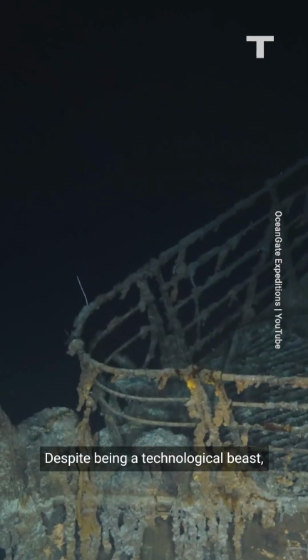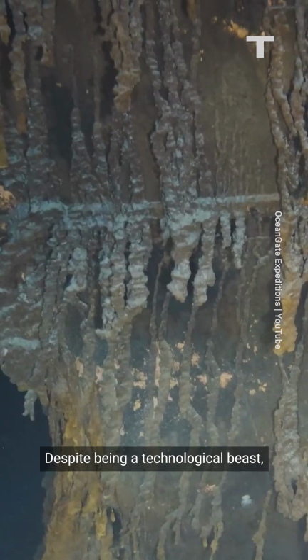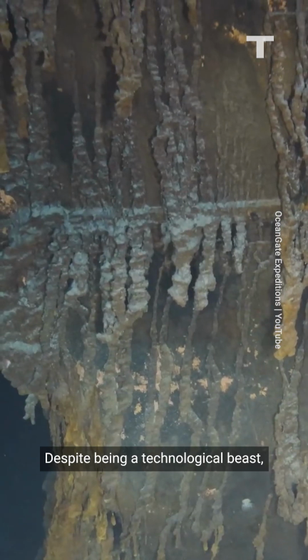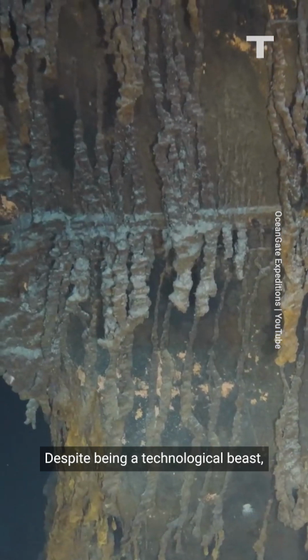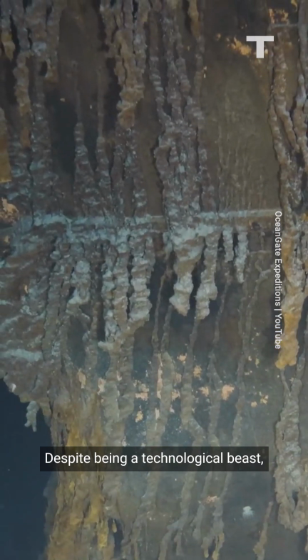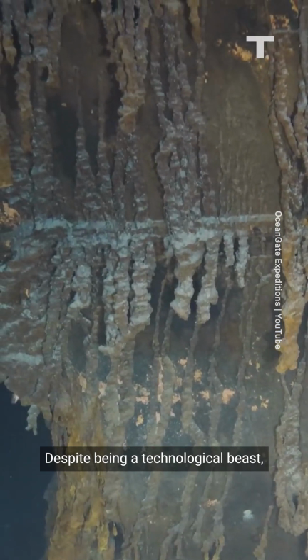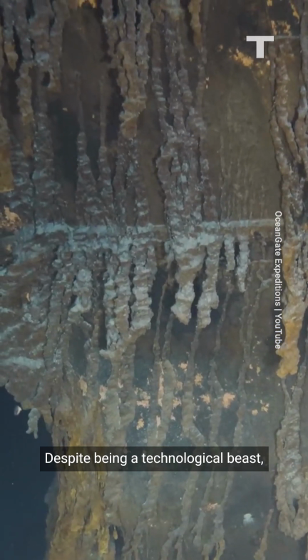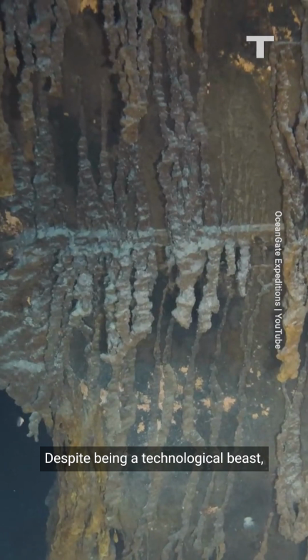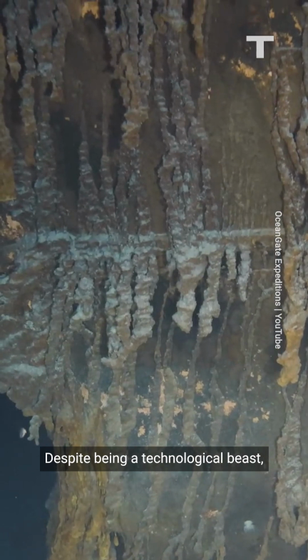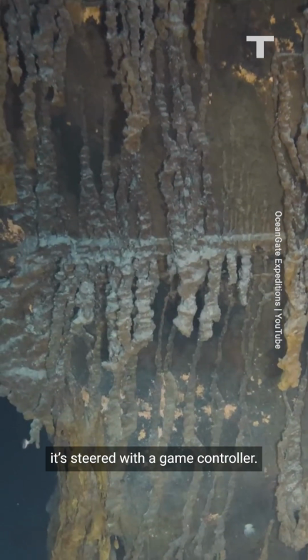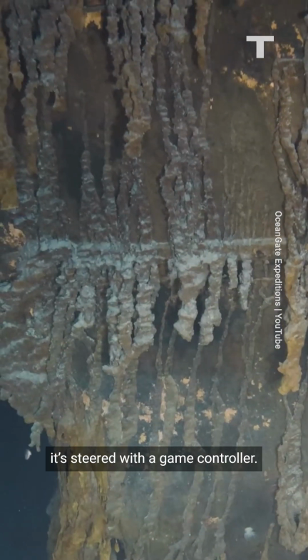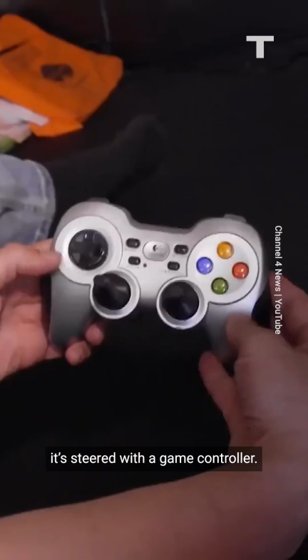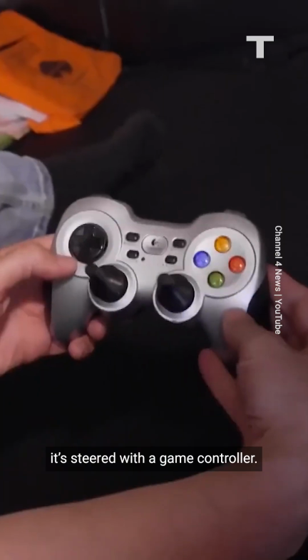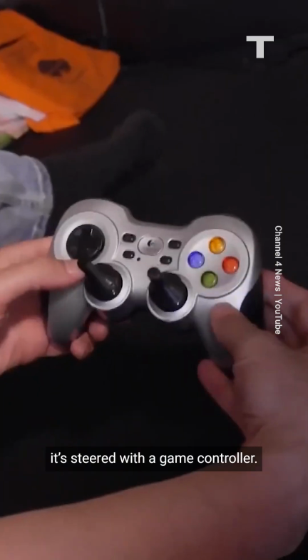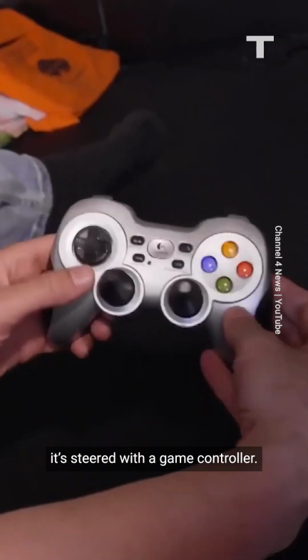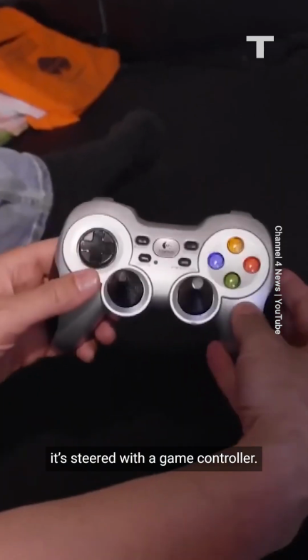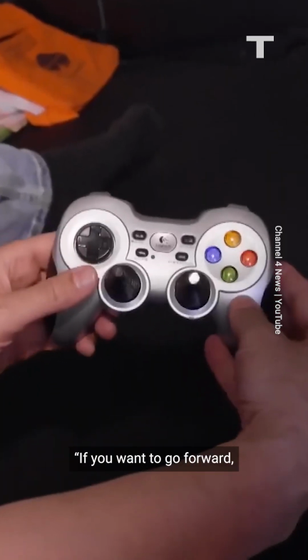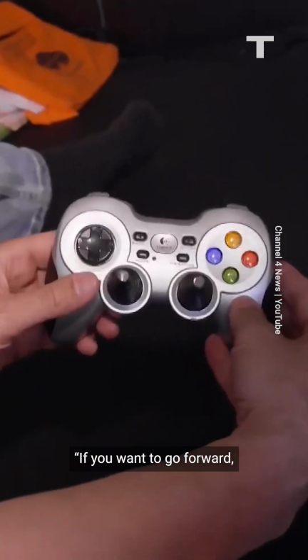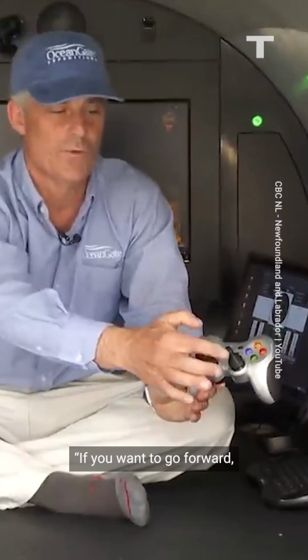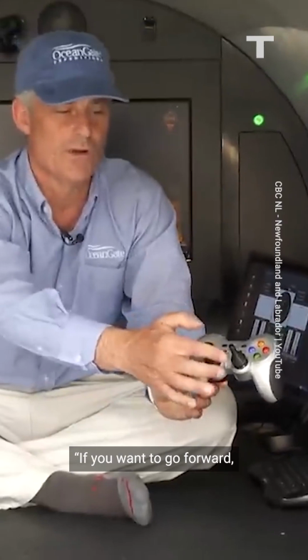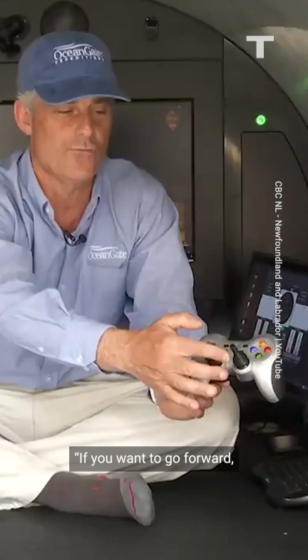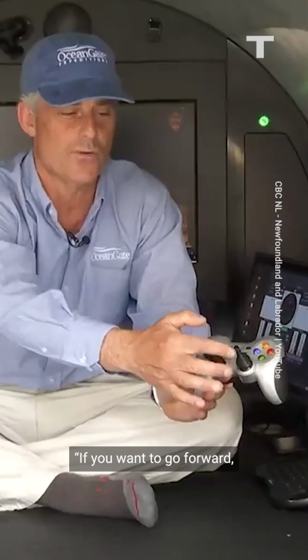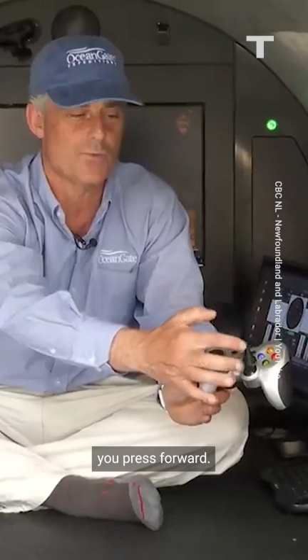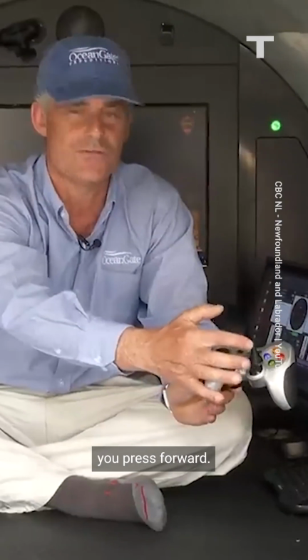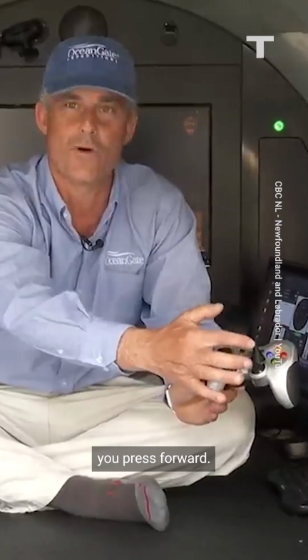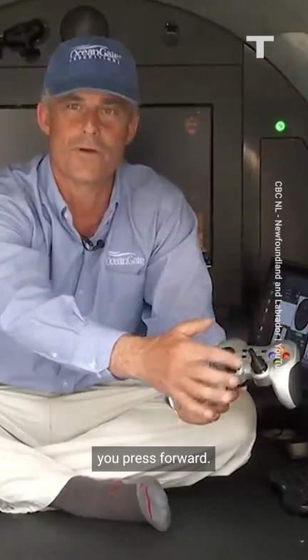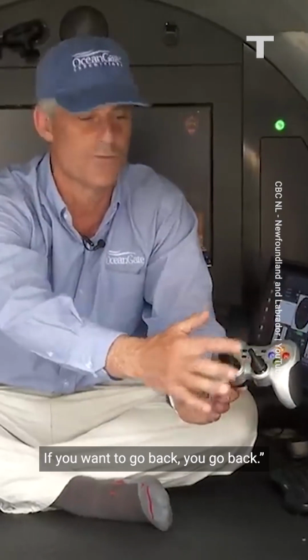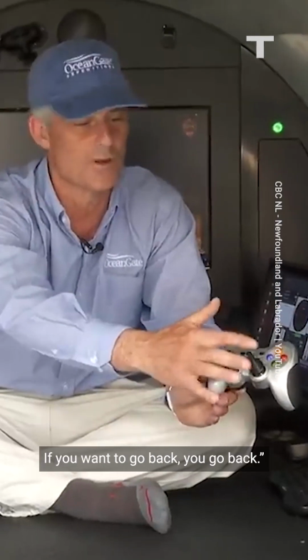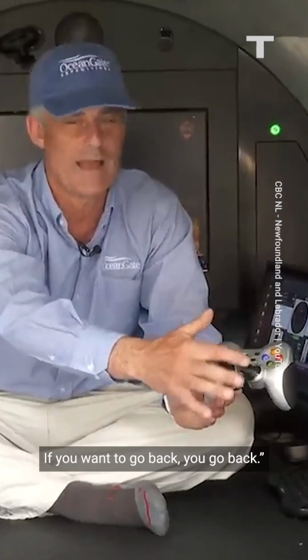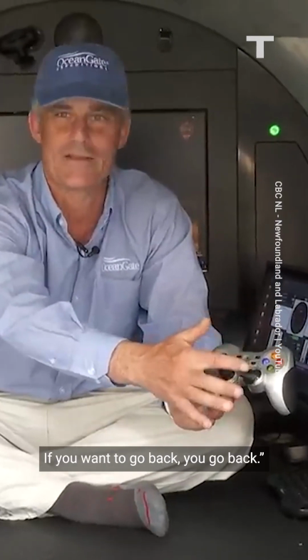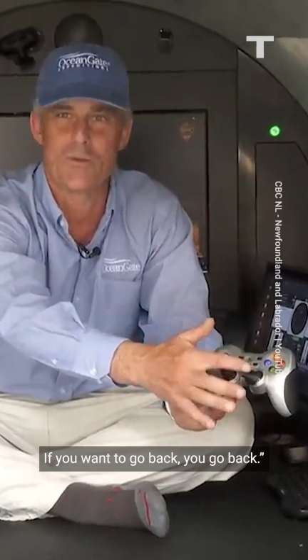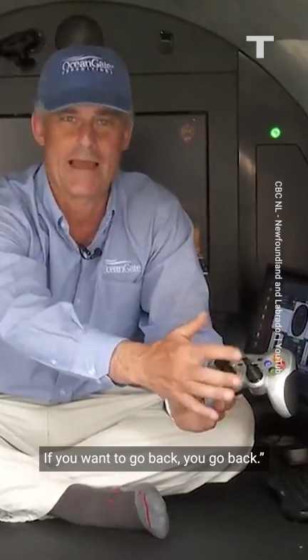Despite being a technological beast, it's steered with a game controller. If you want to go forward, you press forward. If you want to go back, you go back.